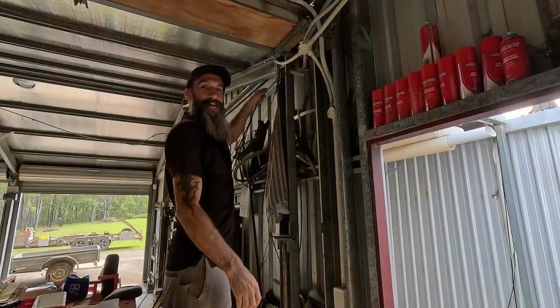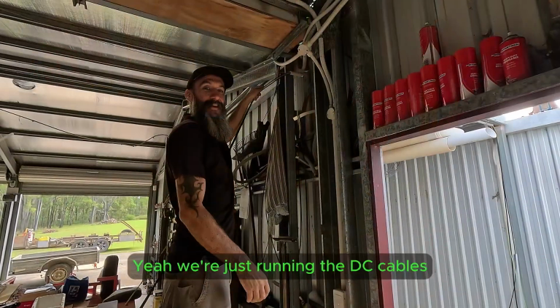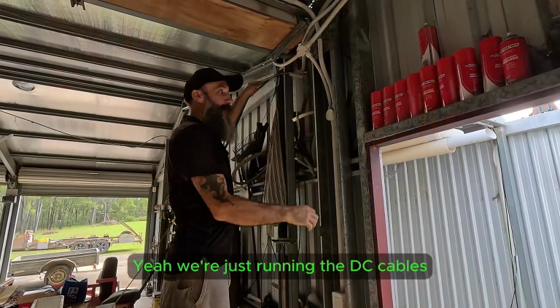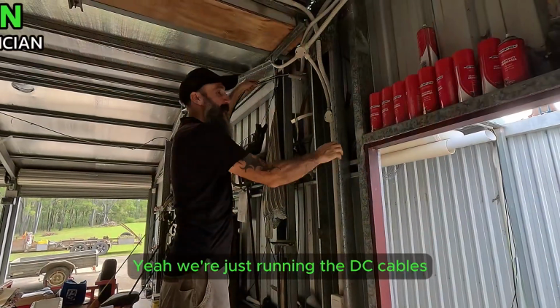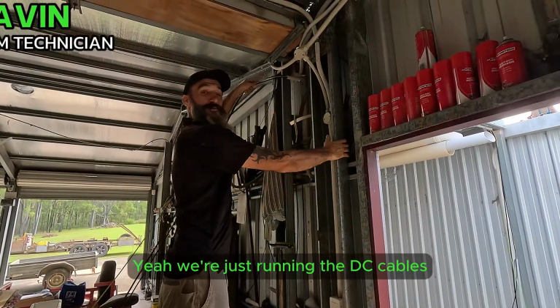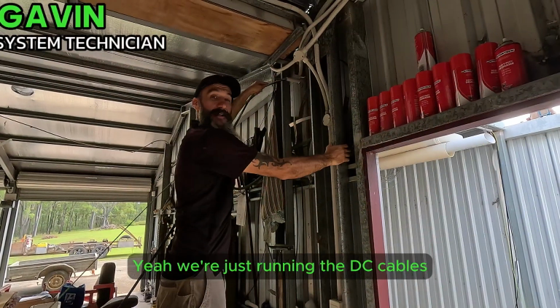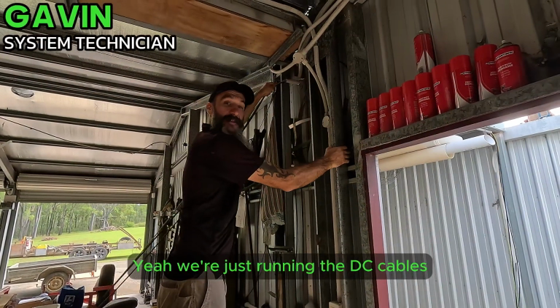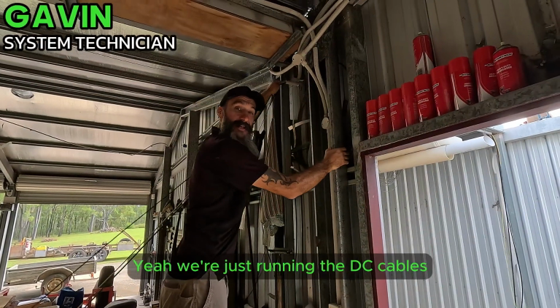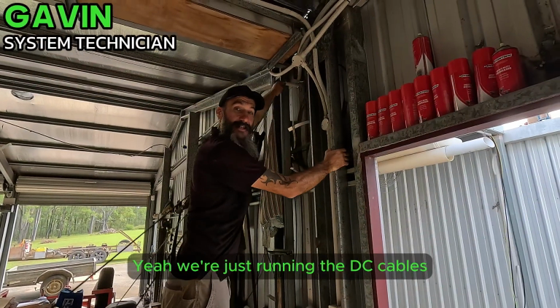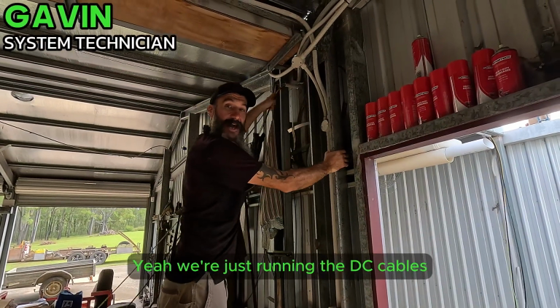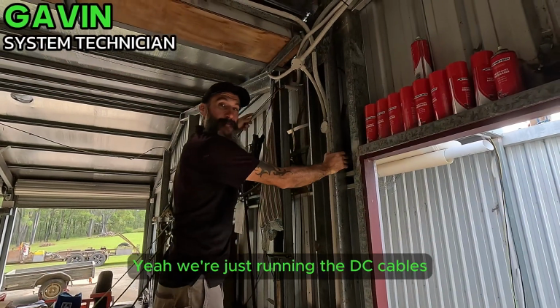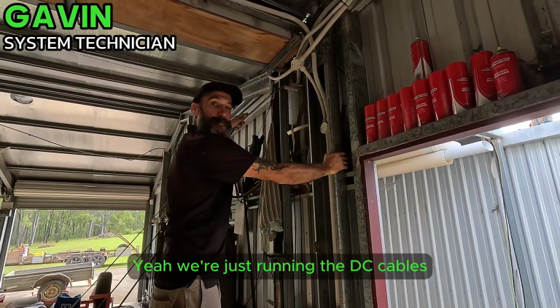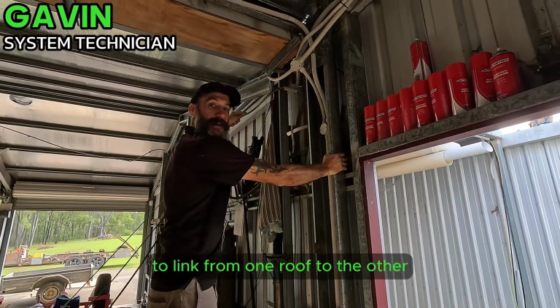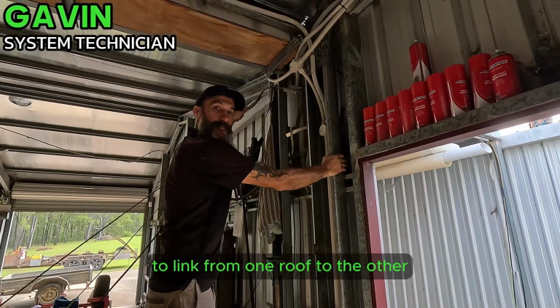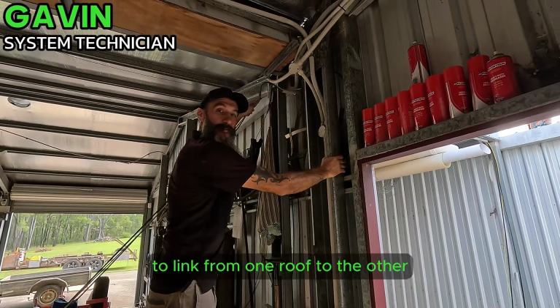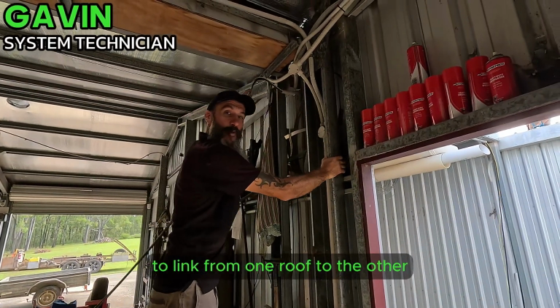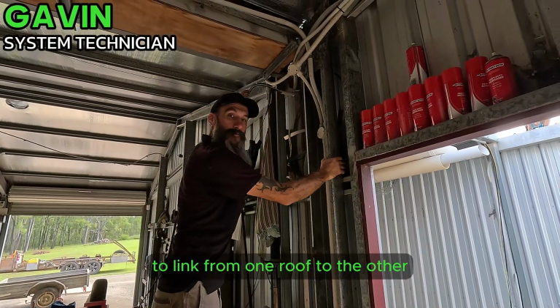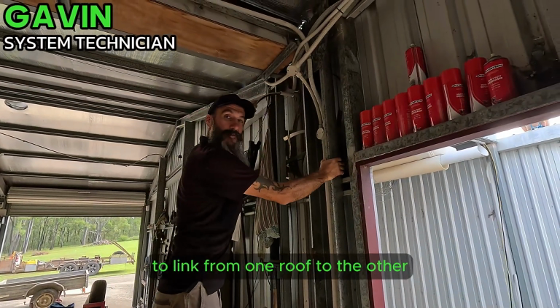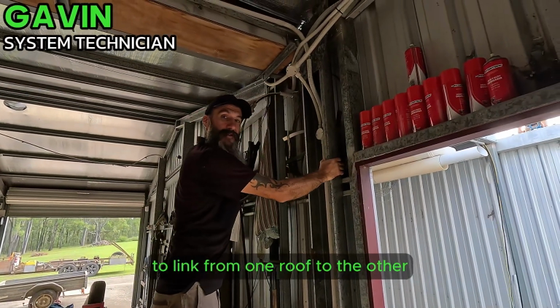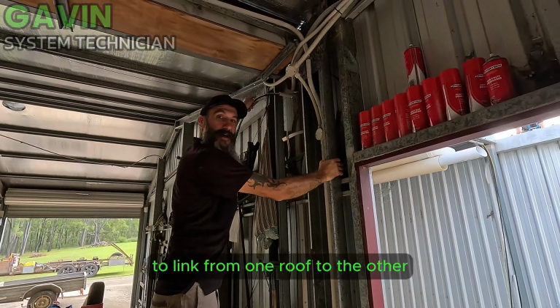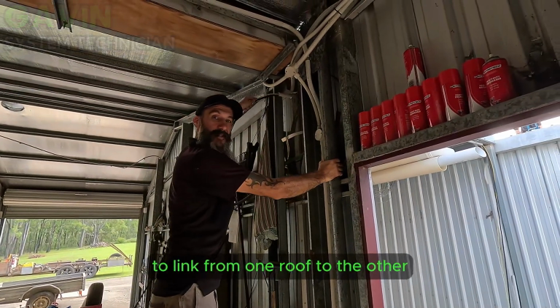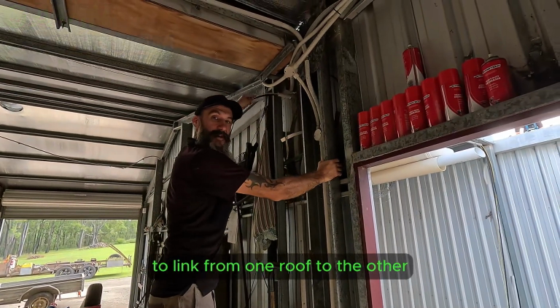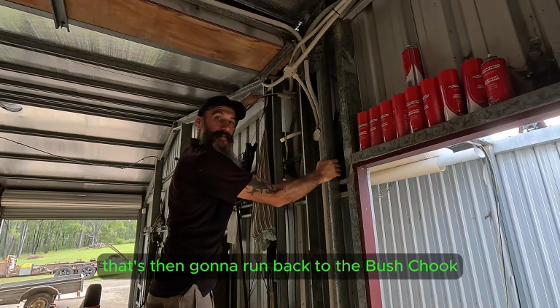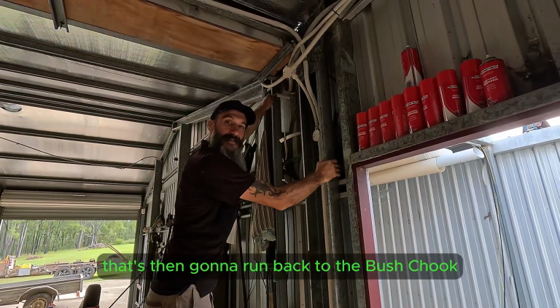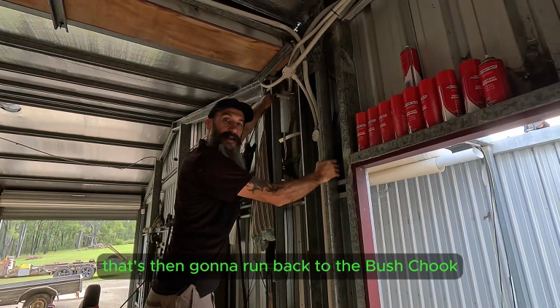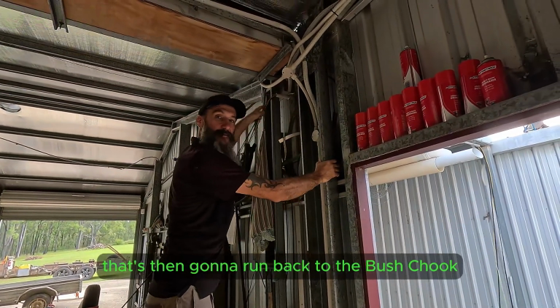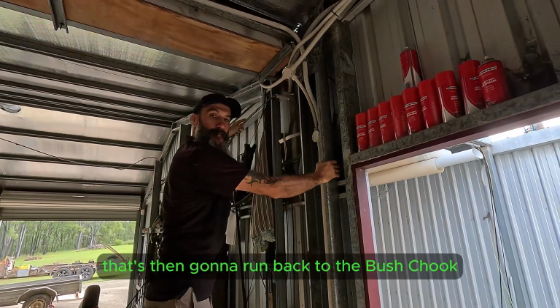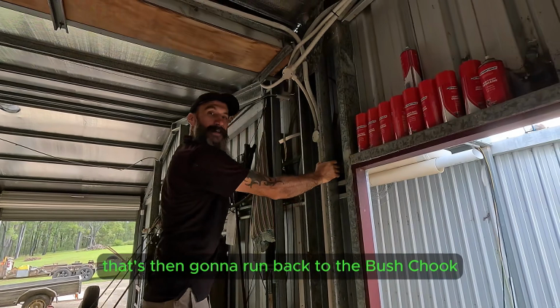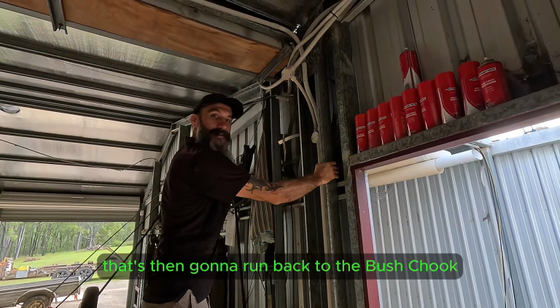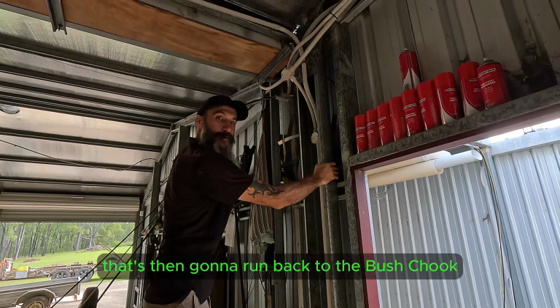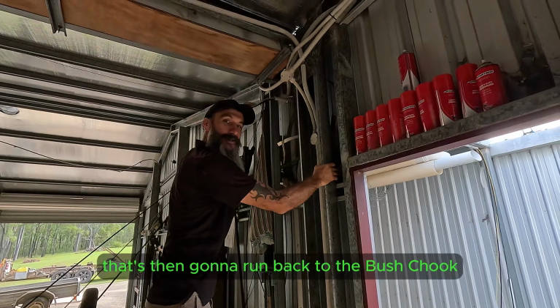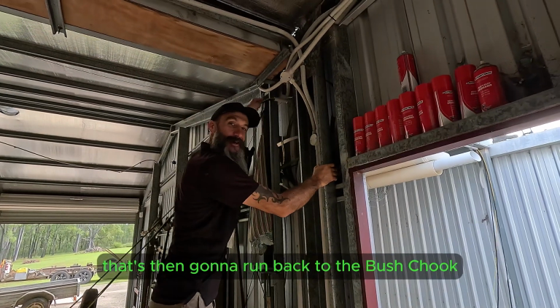We're just running the DC cables to link from one roof to the other, which will then run back to the Buschchook.